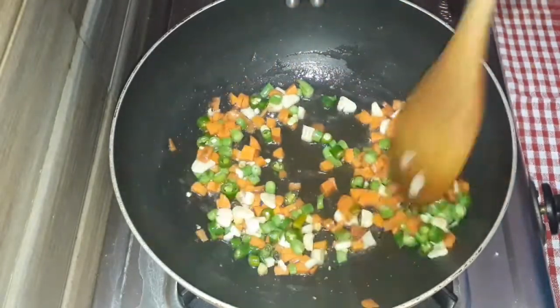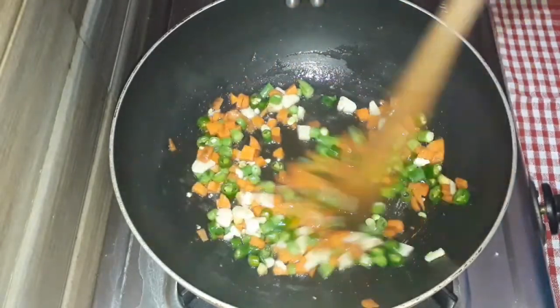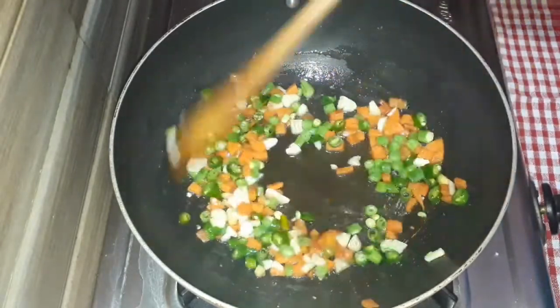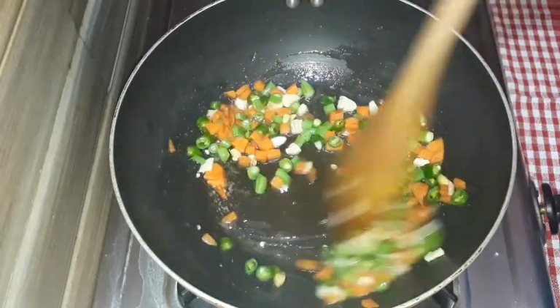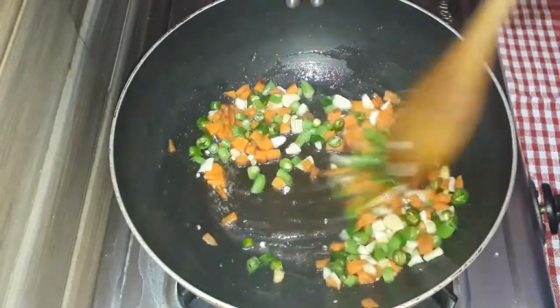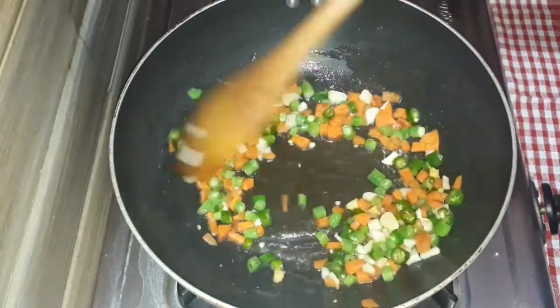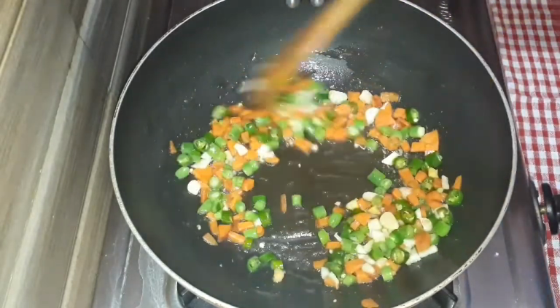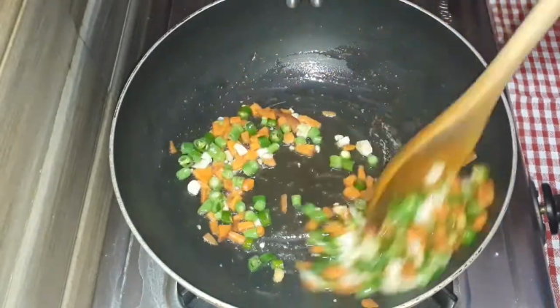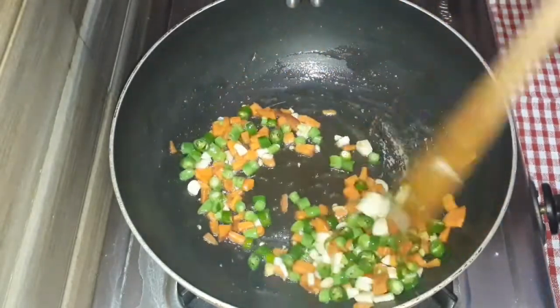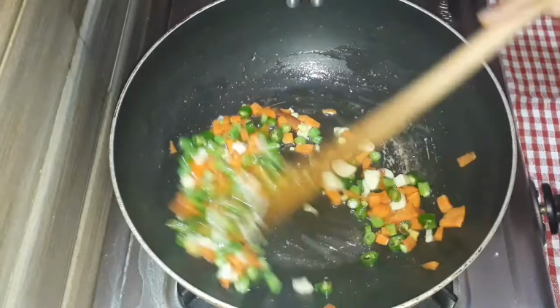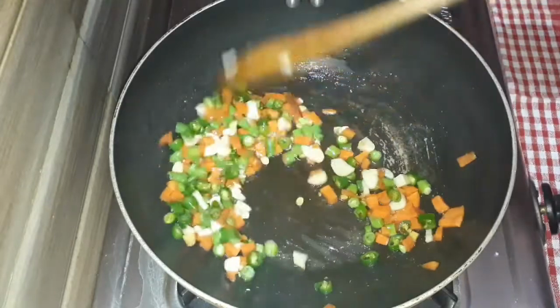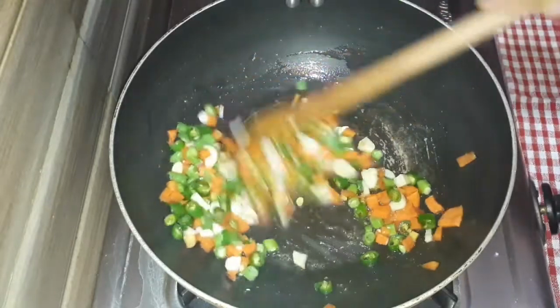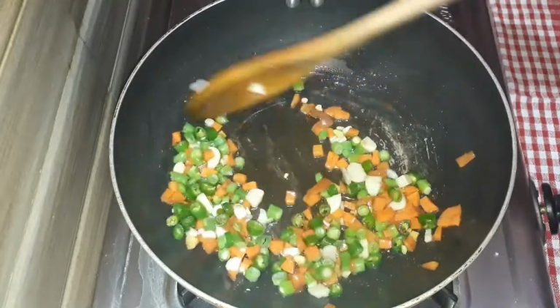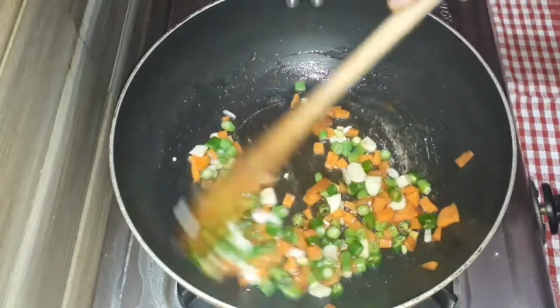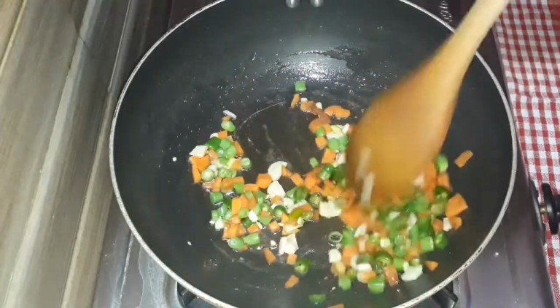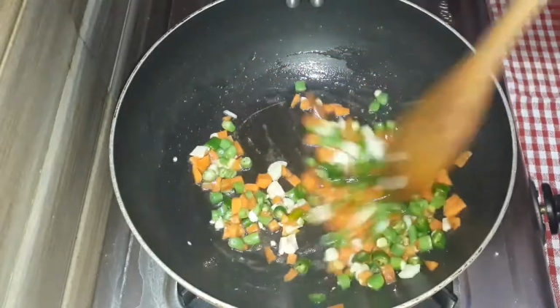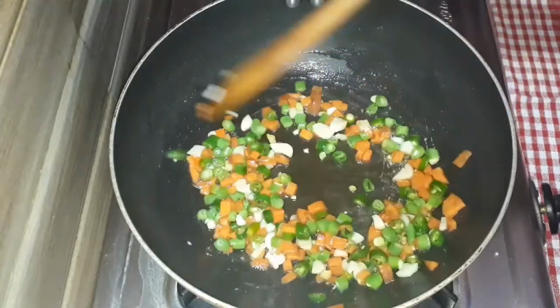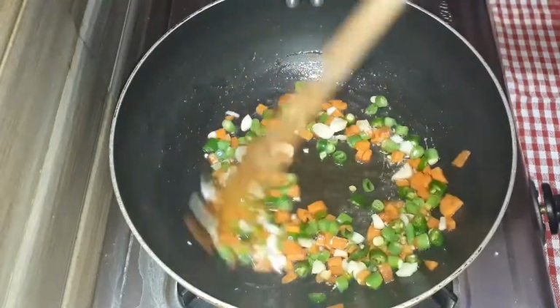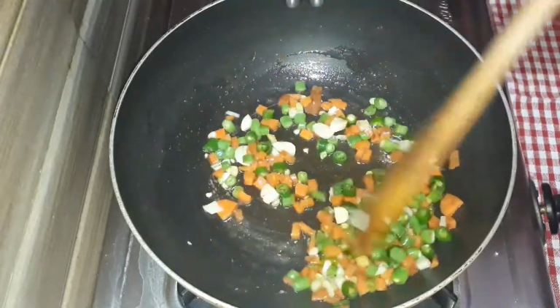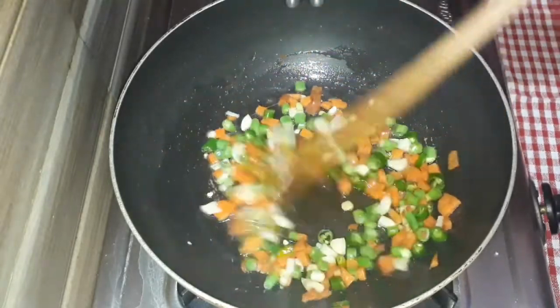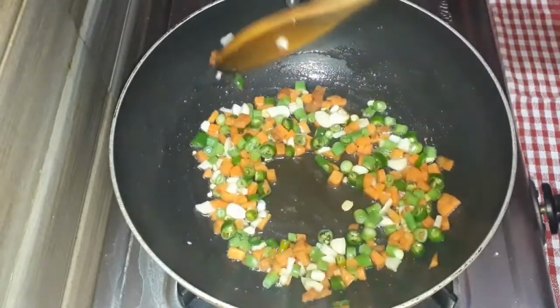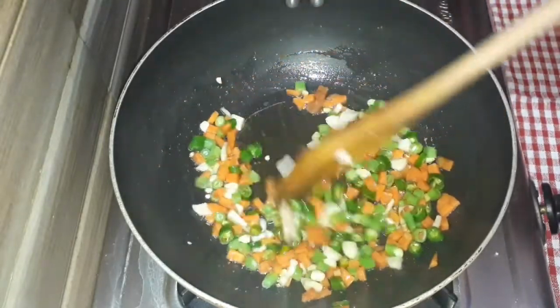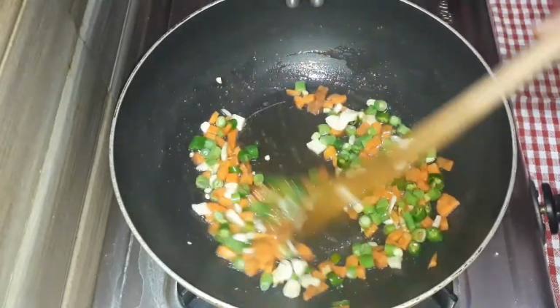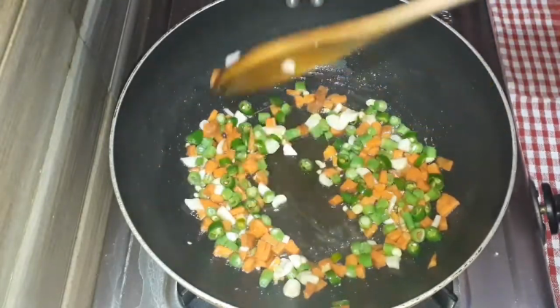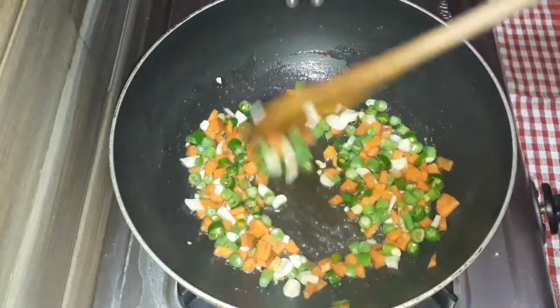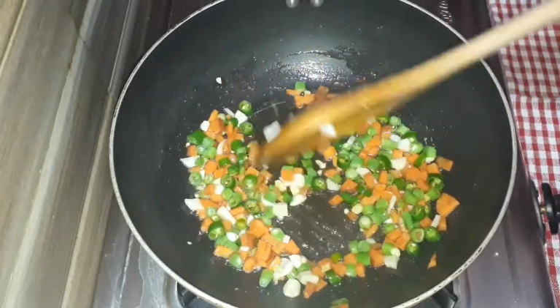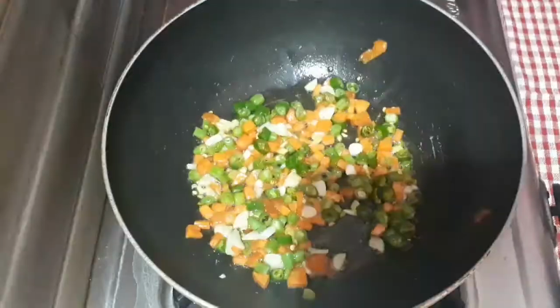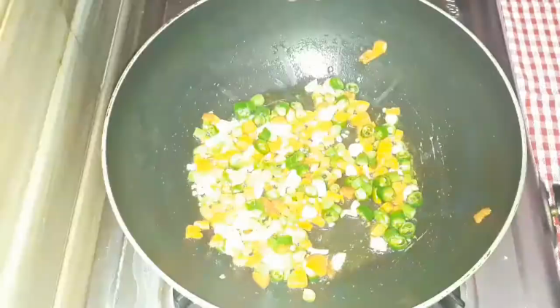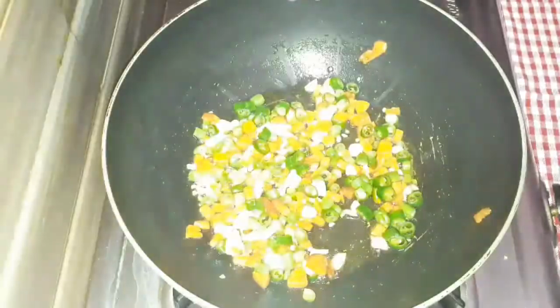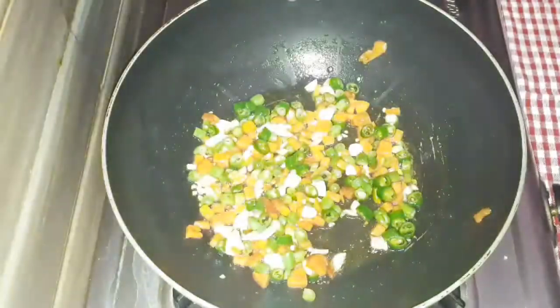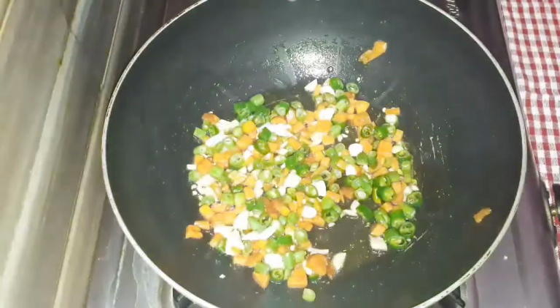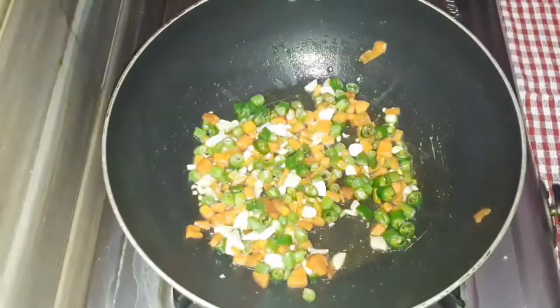Let's fry this for 2 minutes. We fry it.